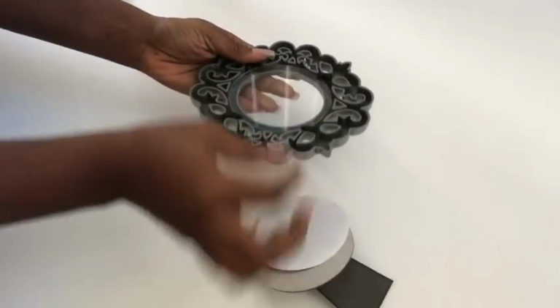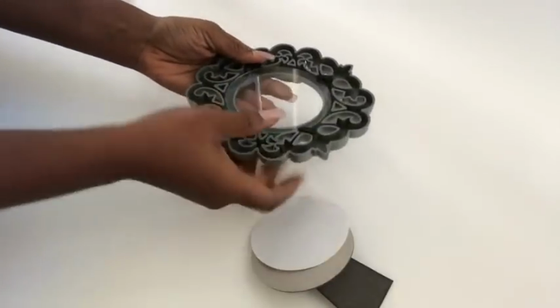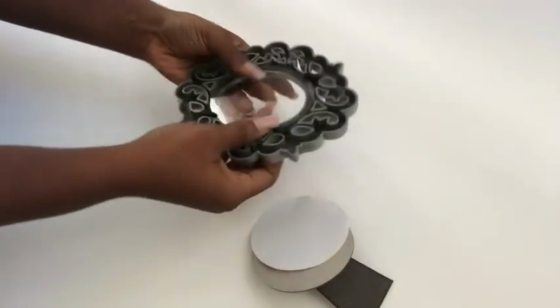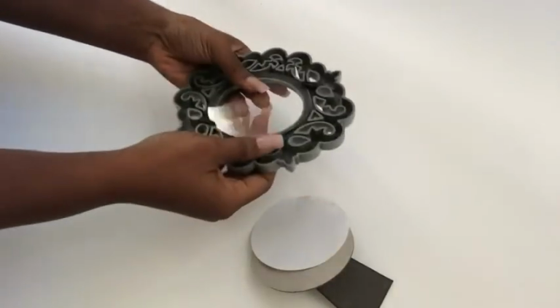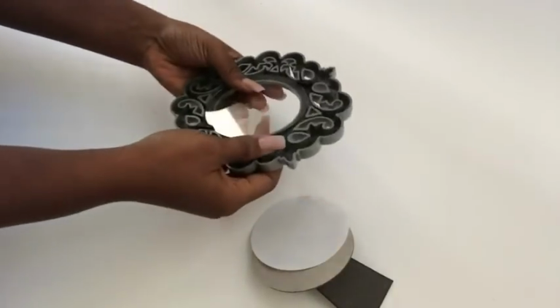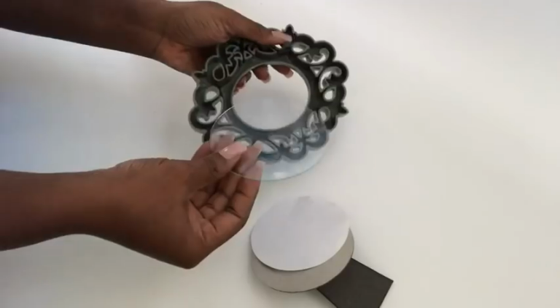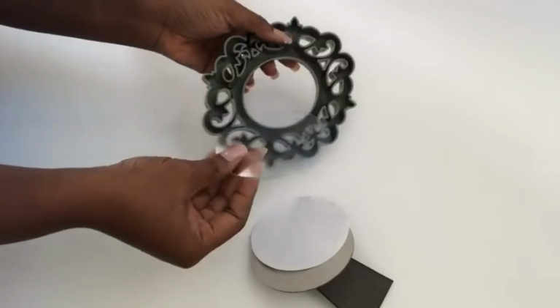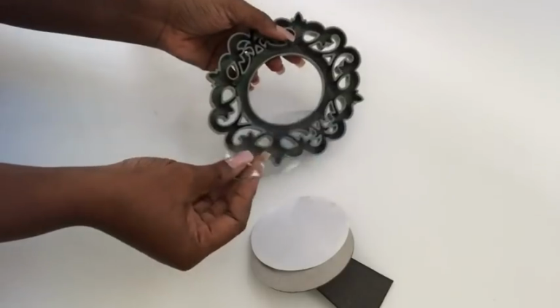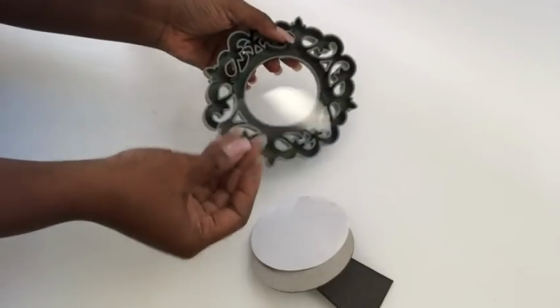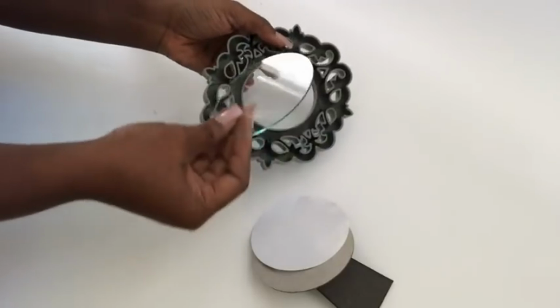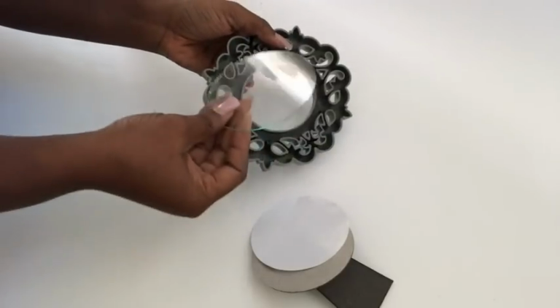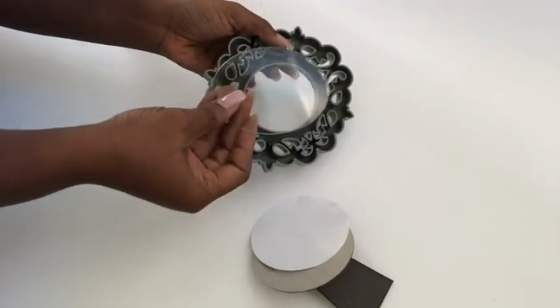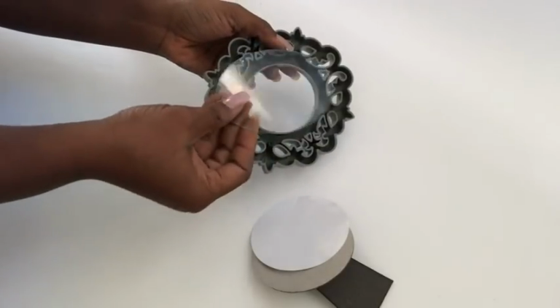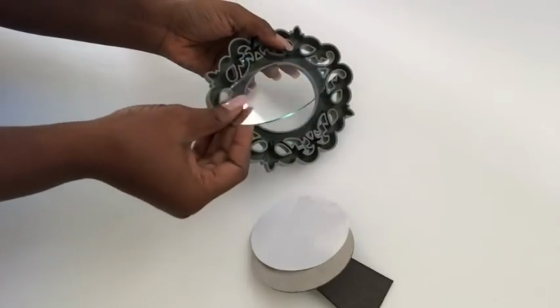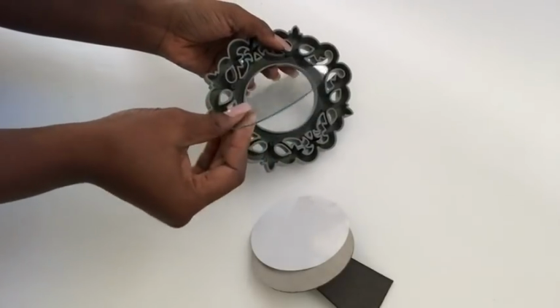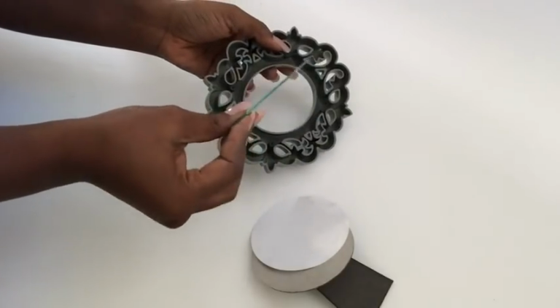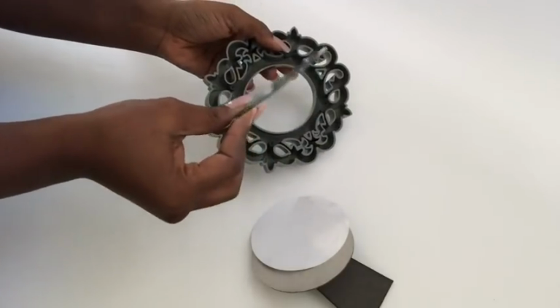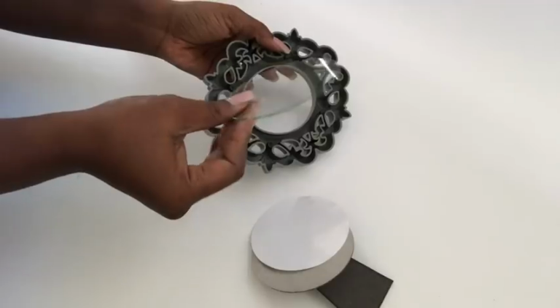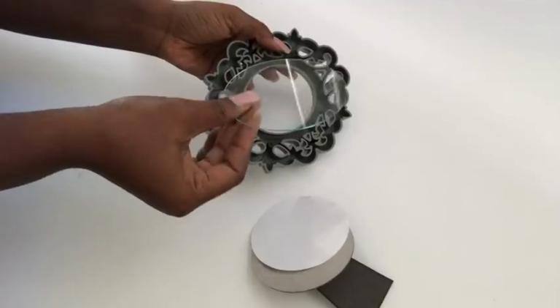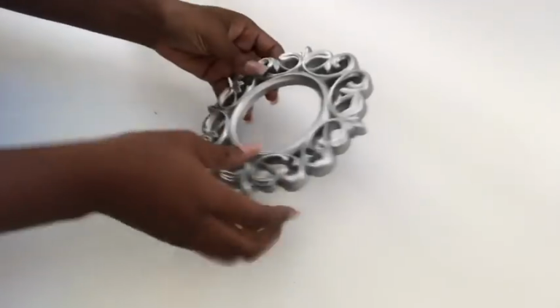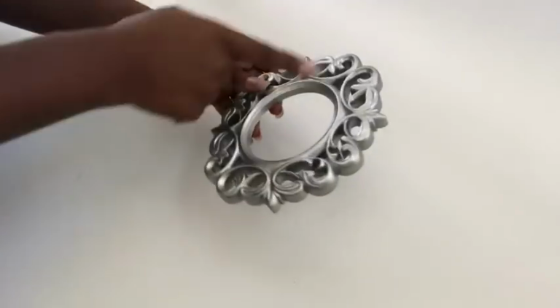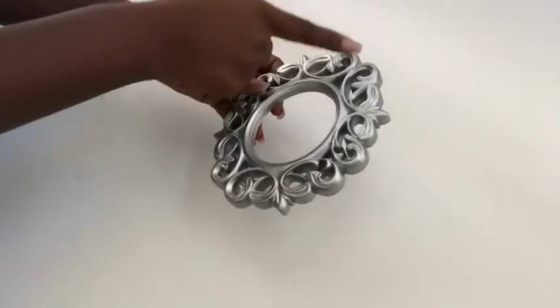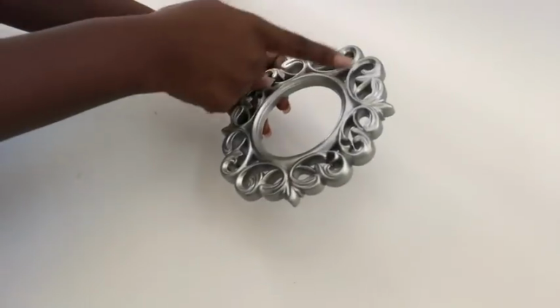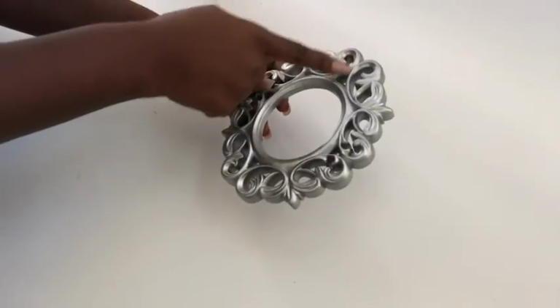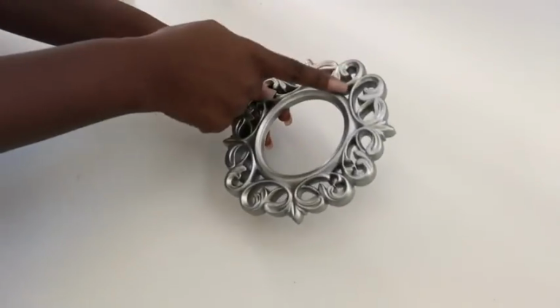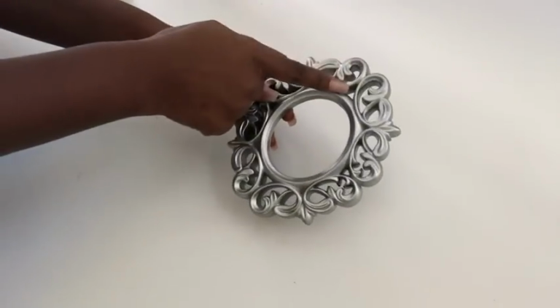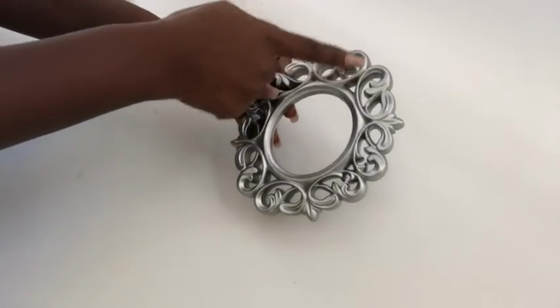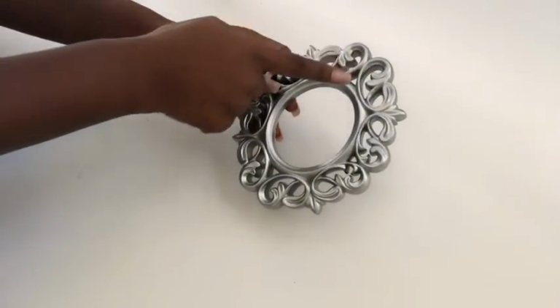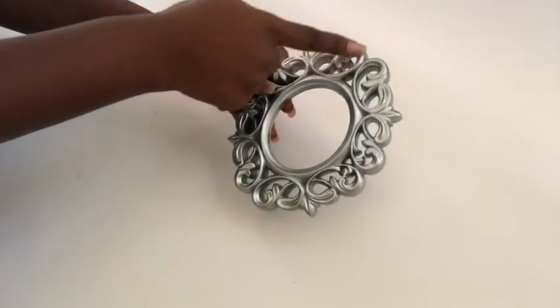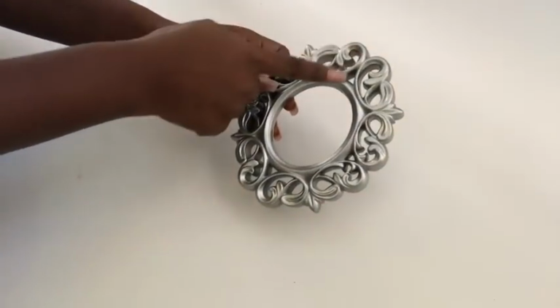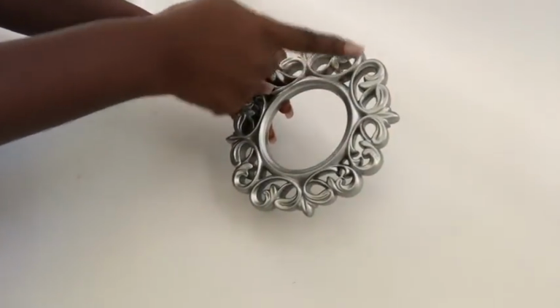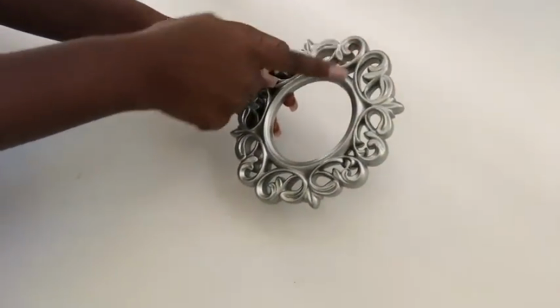This is a photo frame that I also got from the Dollar Tree. I'll be removing the parts I don't need because all I need for these DIYs are just the frames. I'm going to be cutting it into two using a soldering iron.